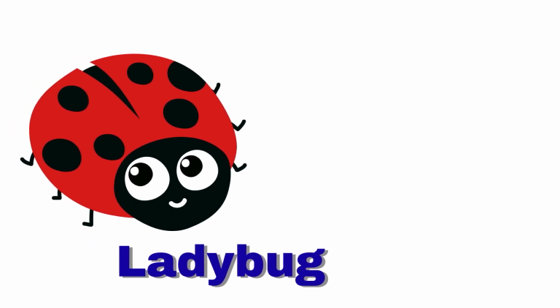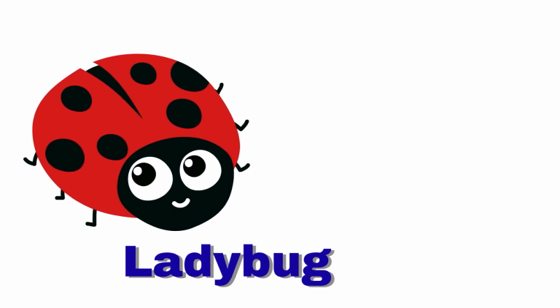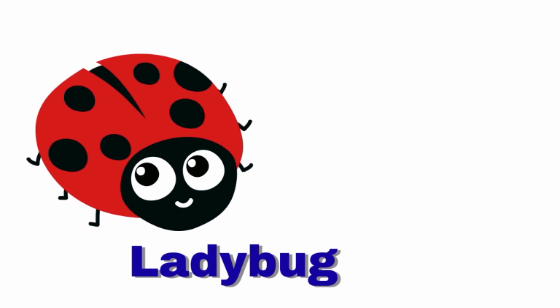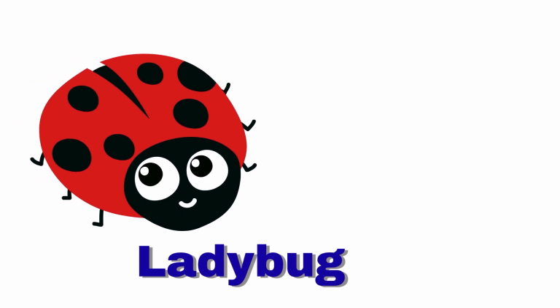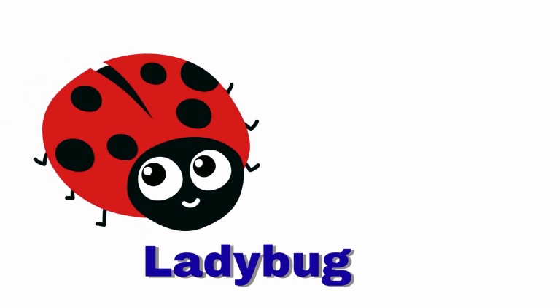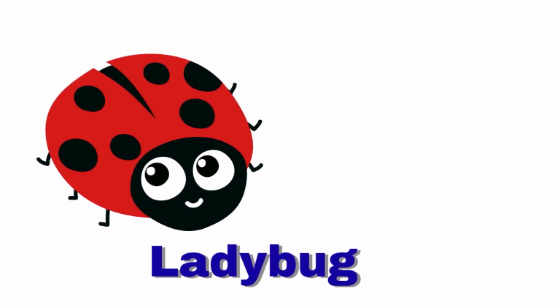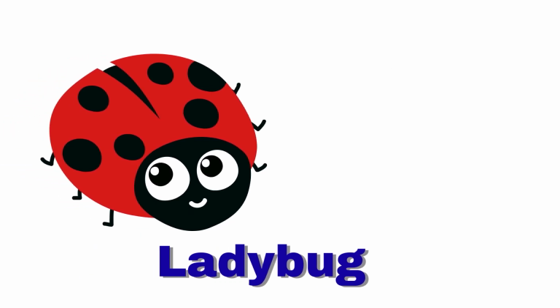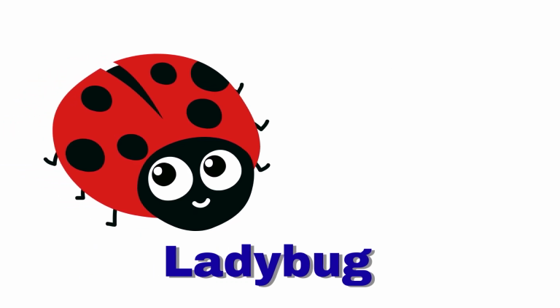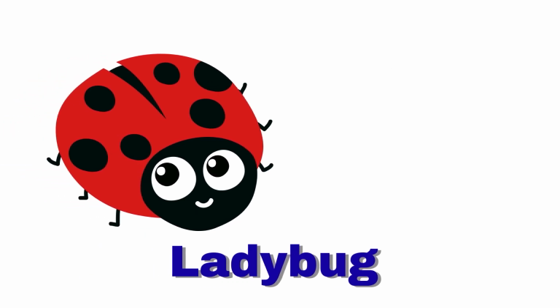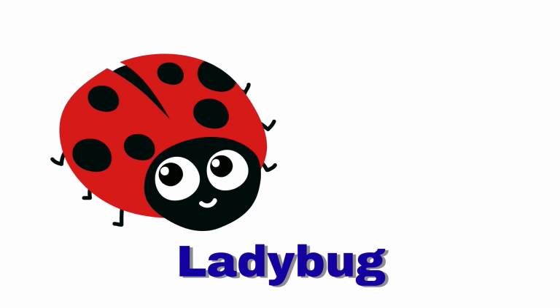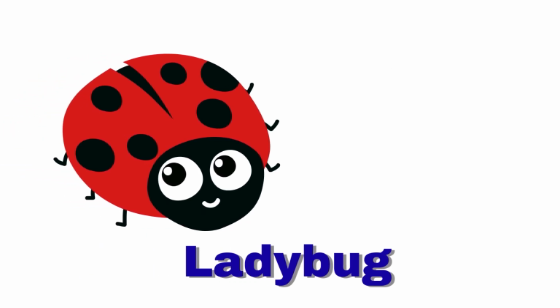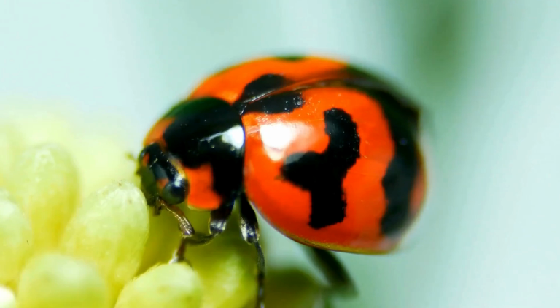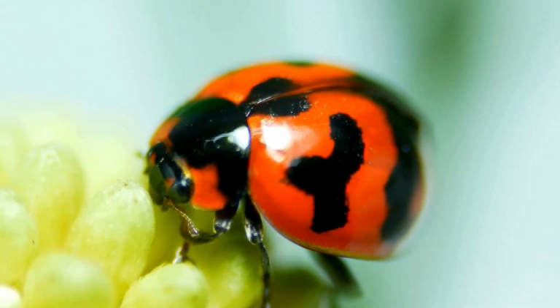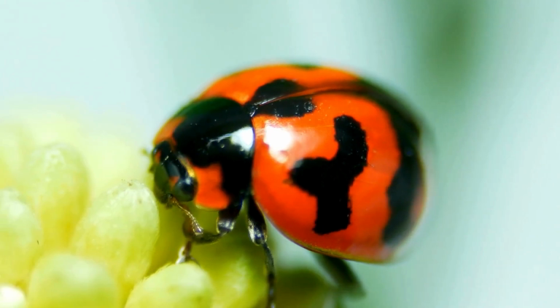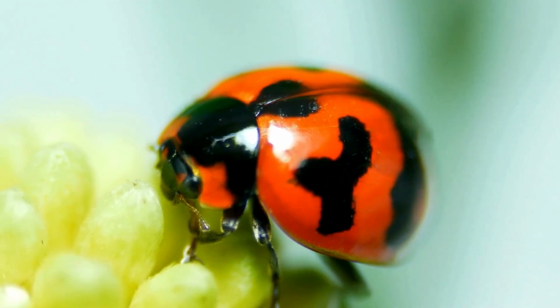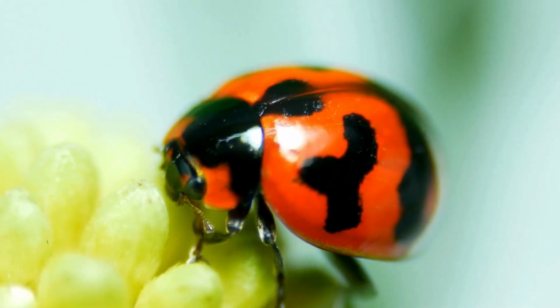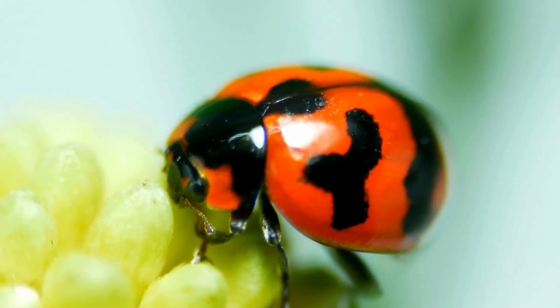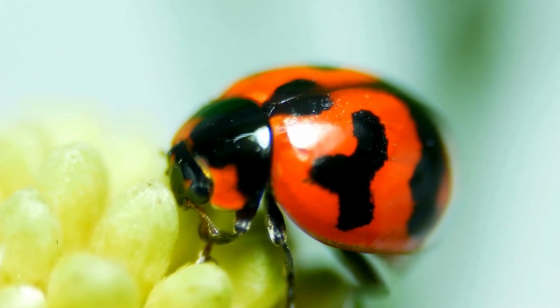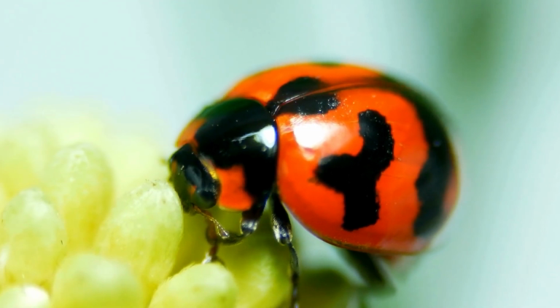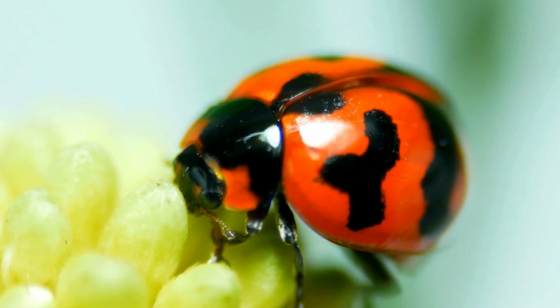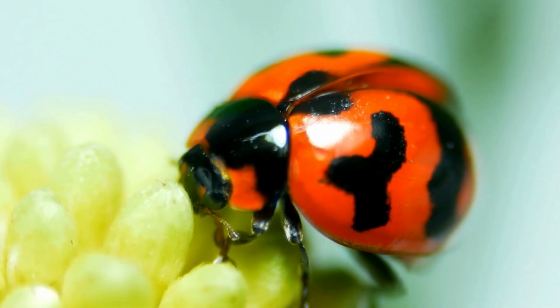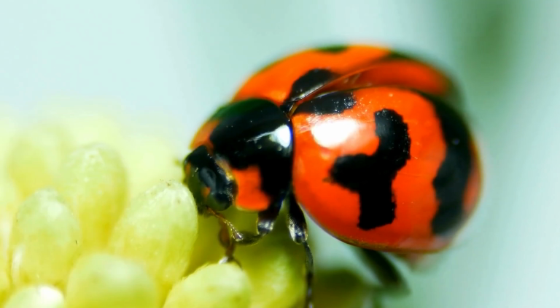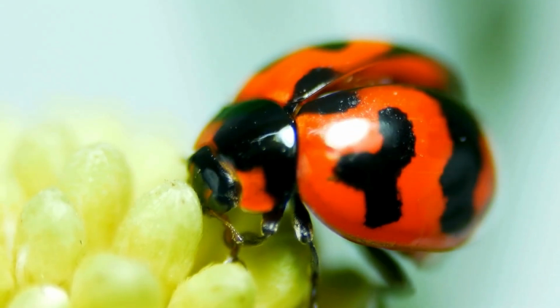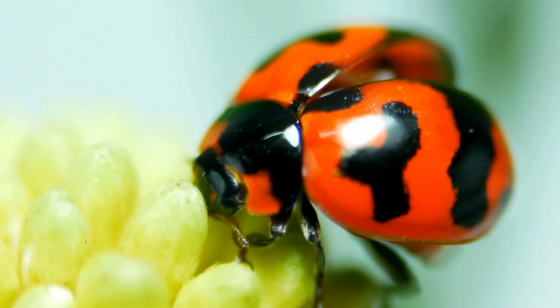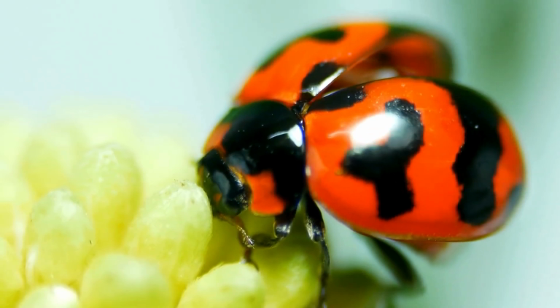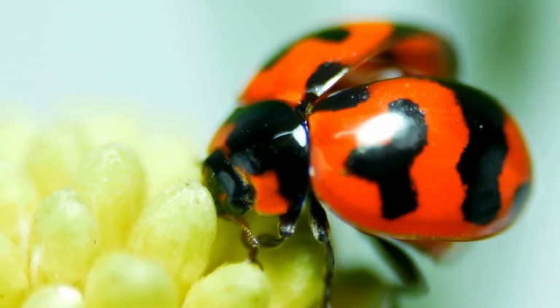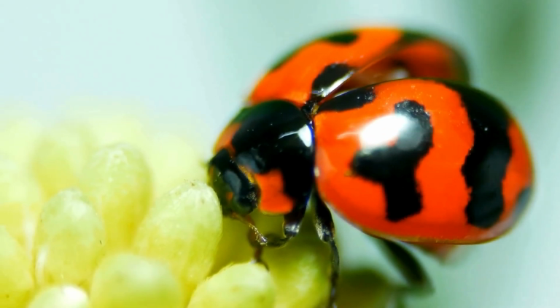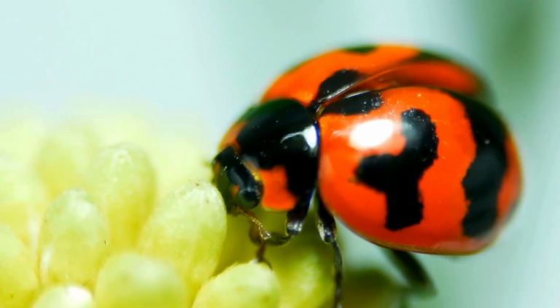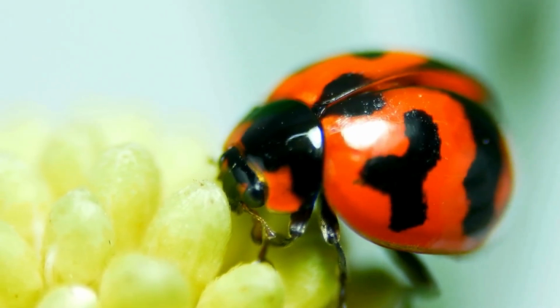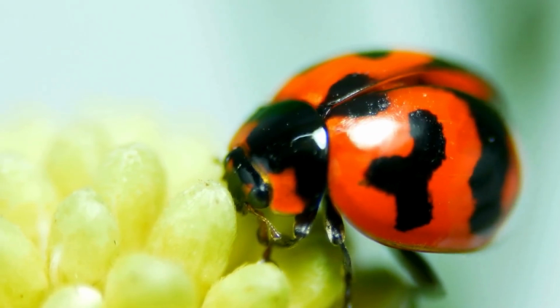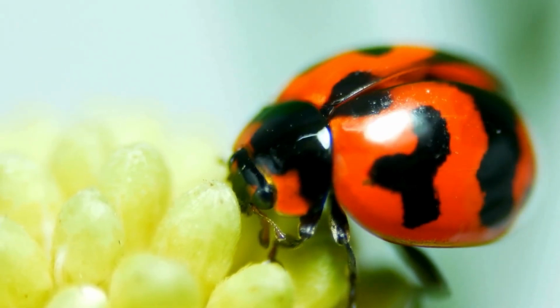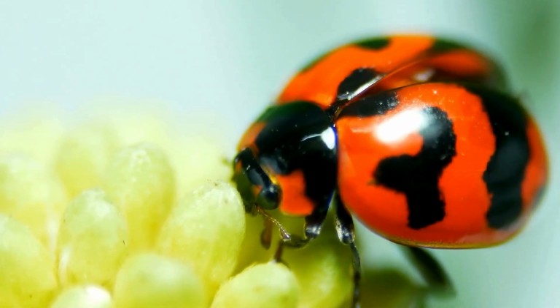Ladybug. A ladybug is small and red with black spots. It is a farmer's little helper.